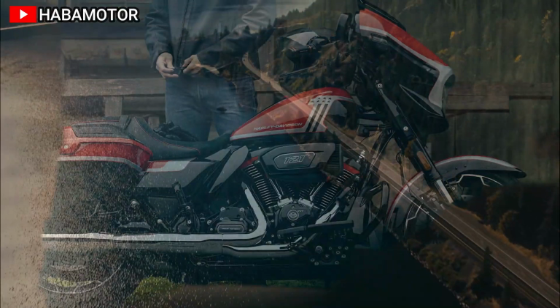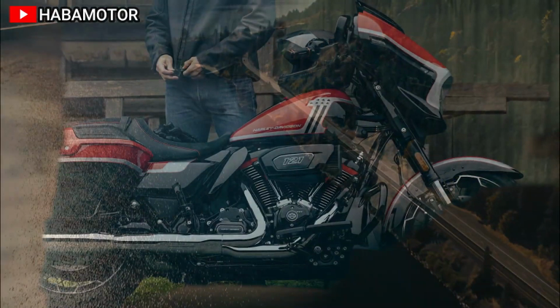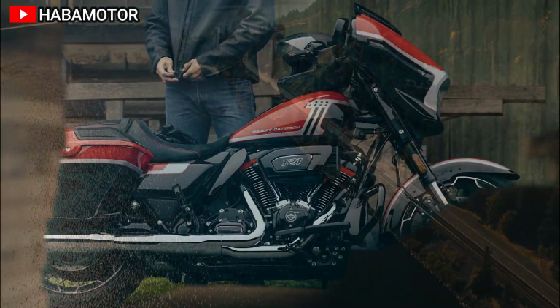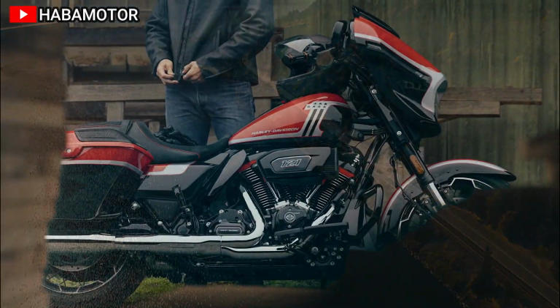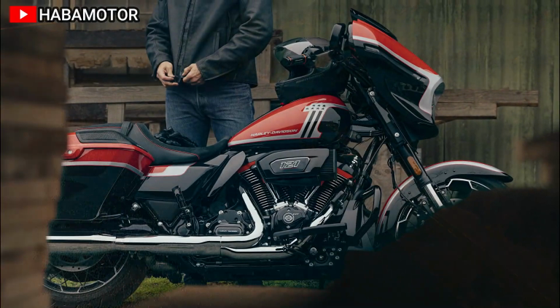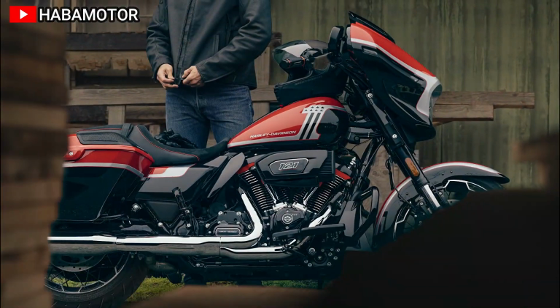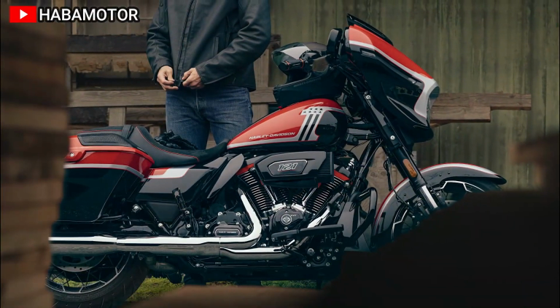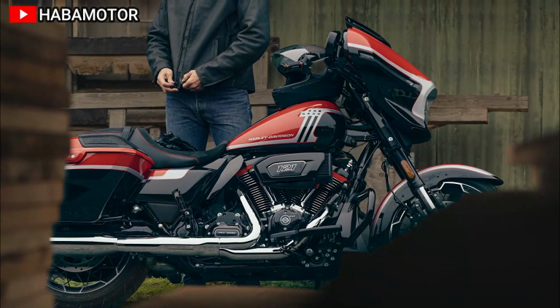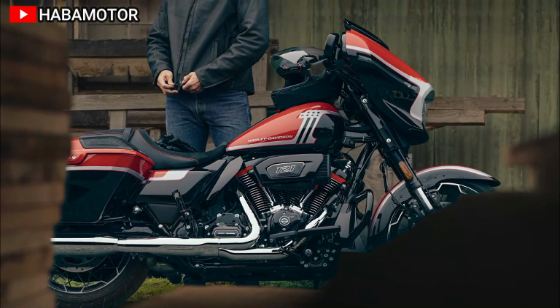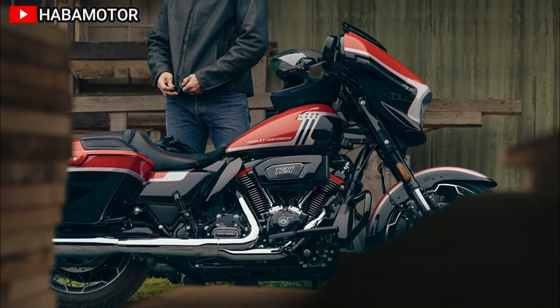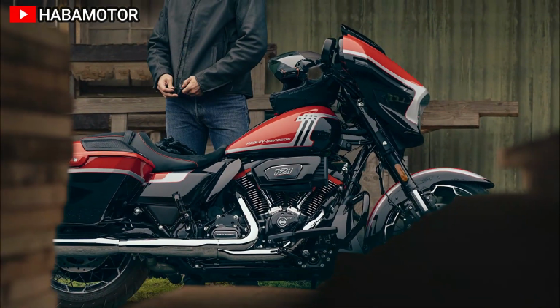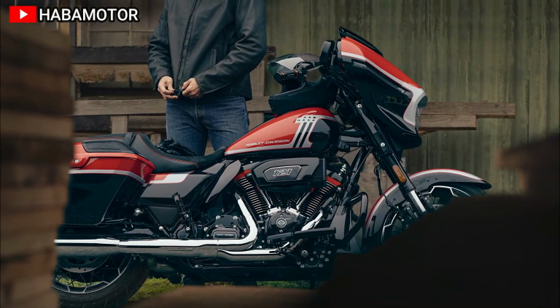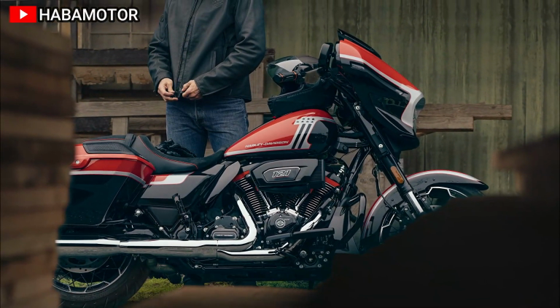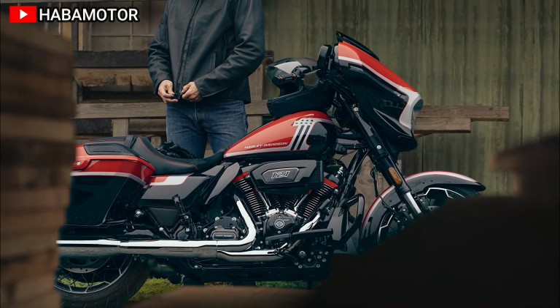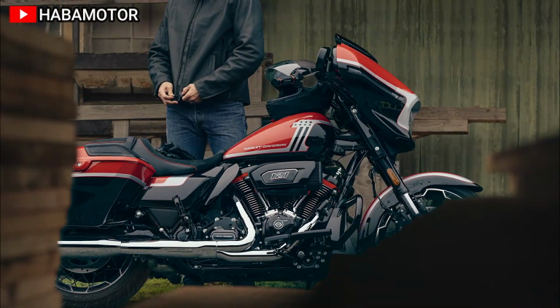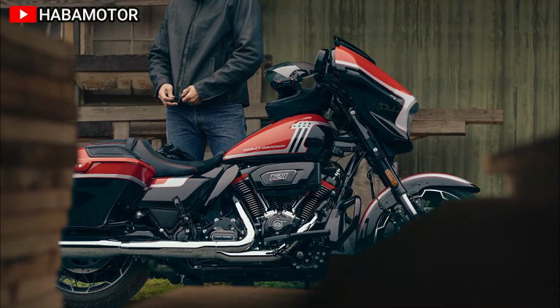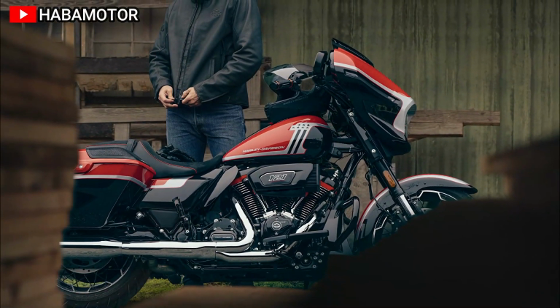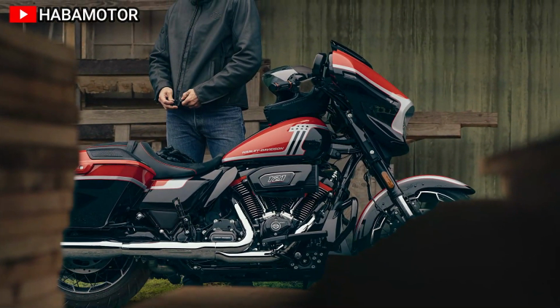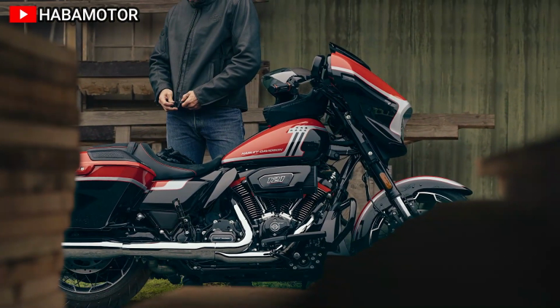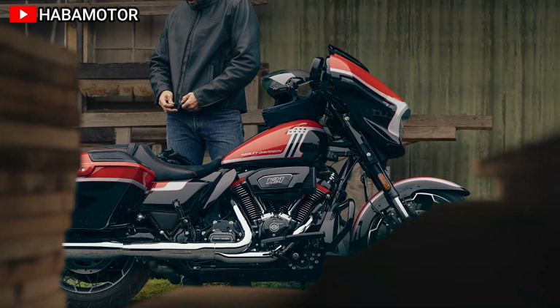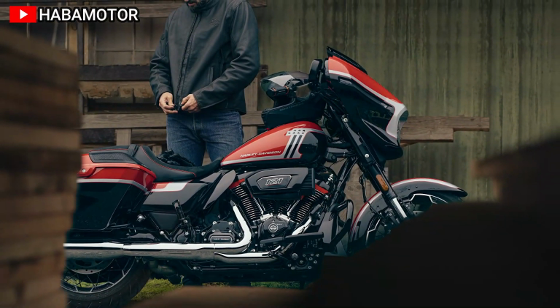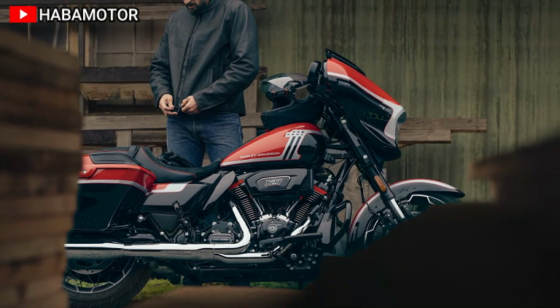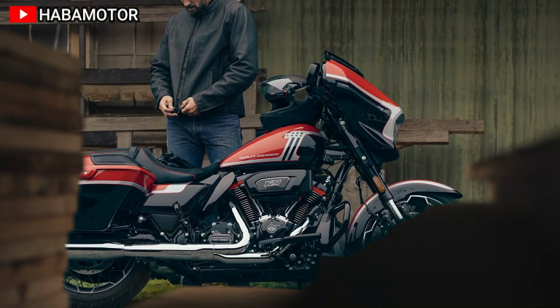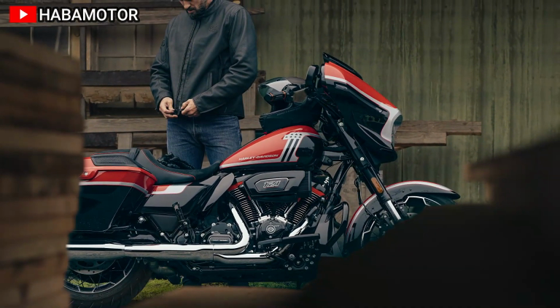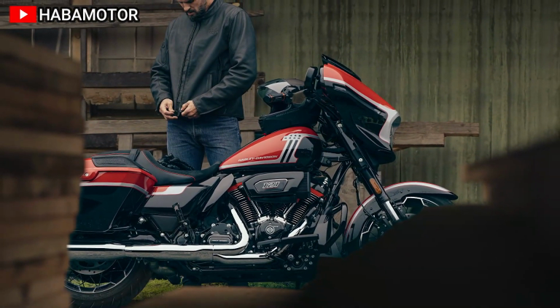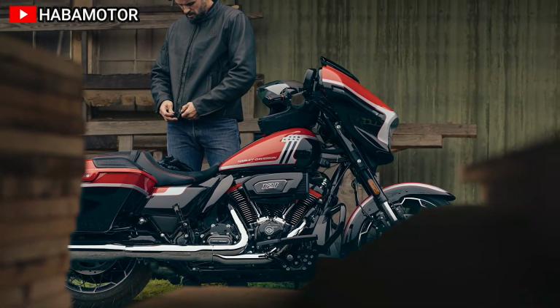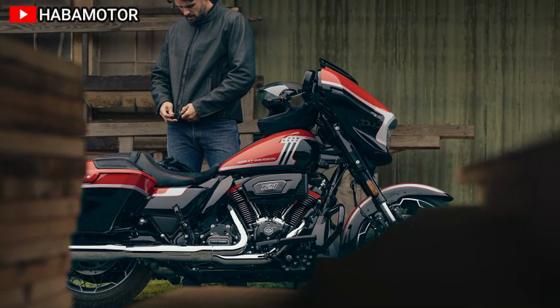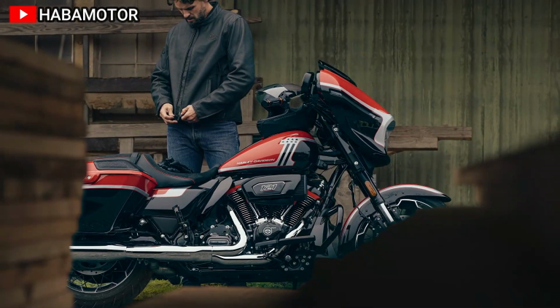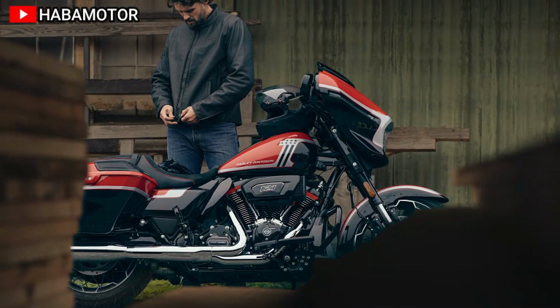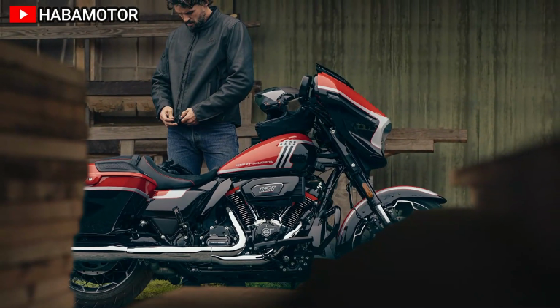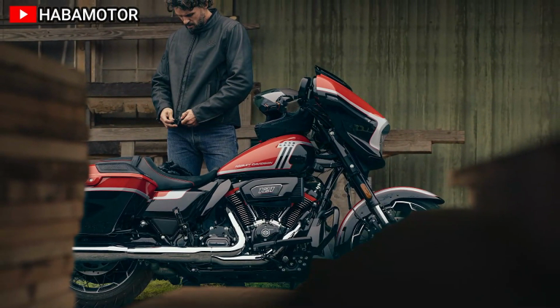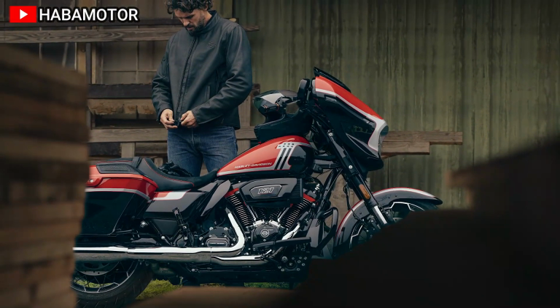The bike features innovative technology such as ride modes, a 12.3-inch TFT display, and premium audio.